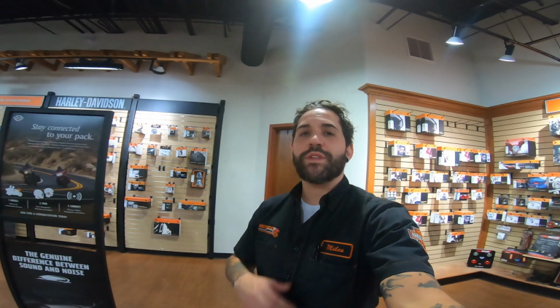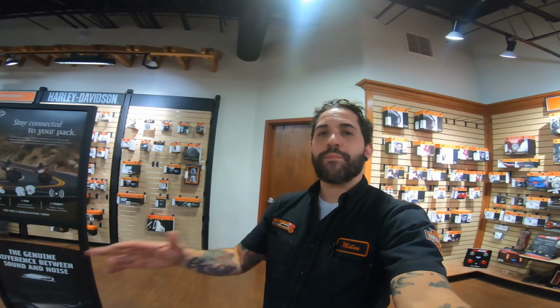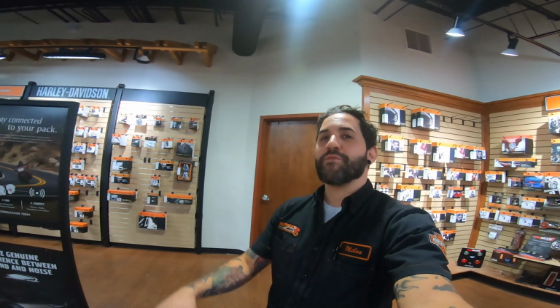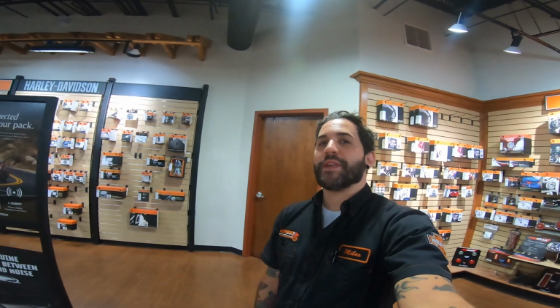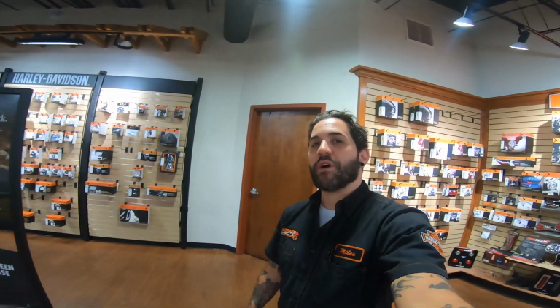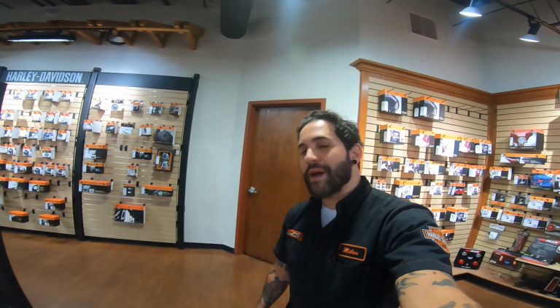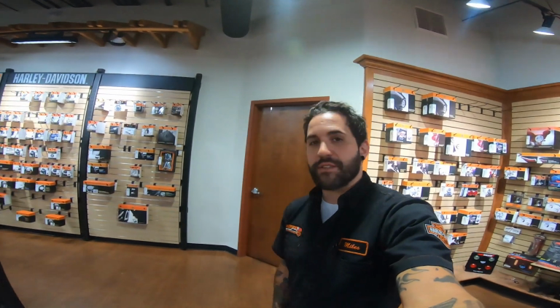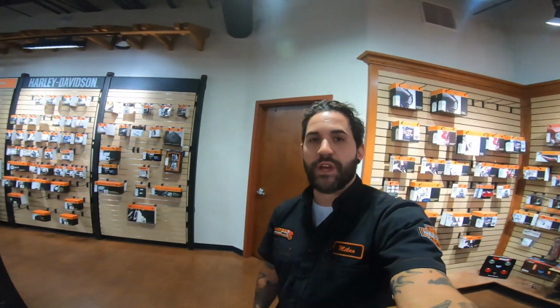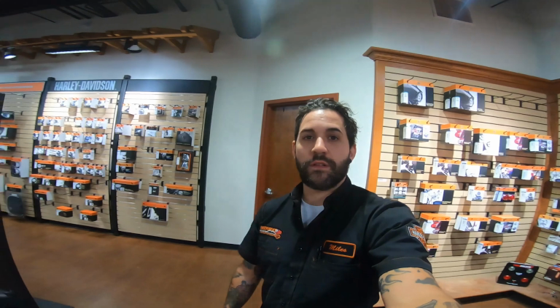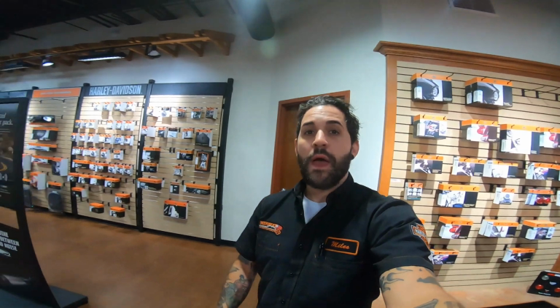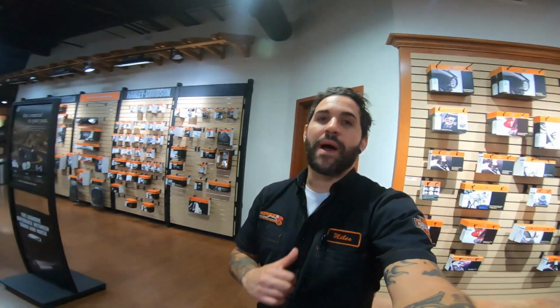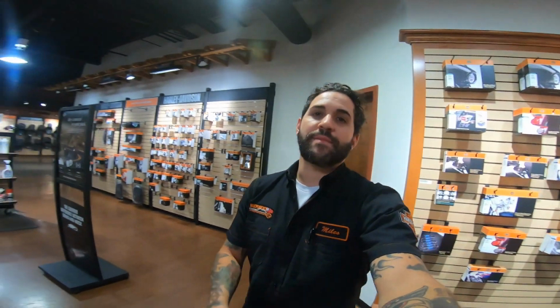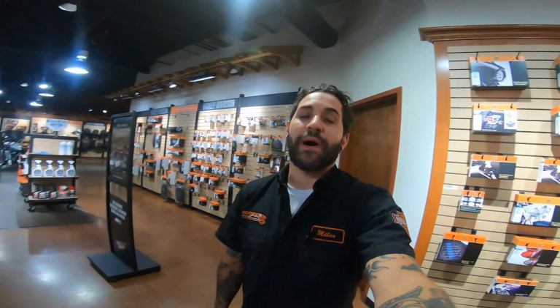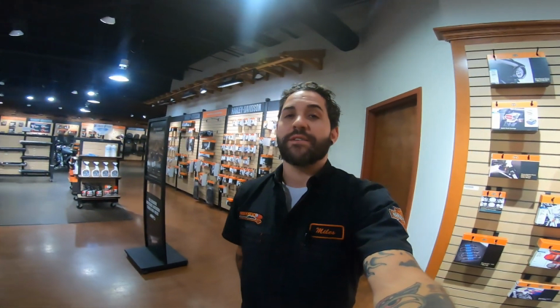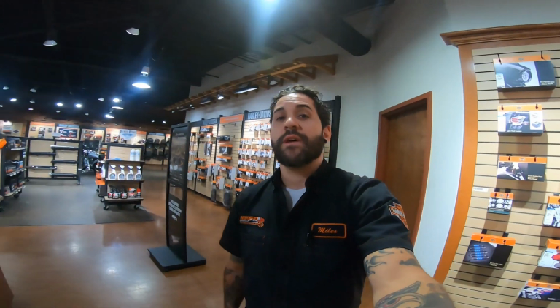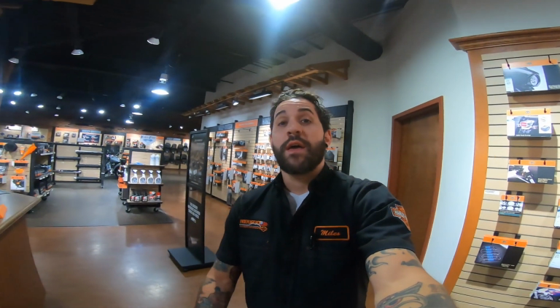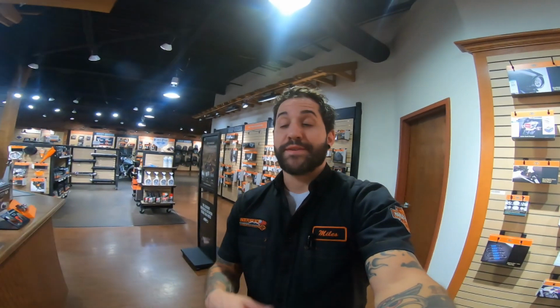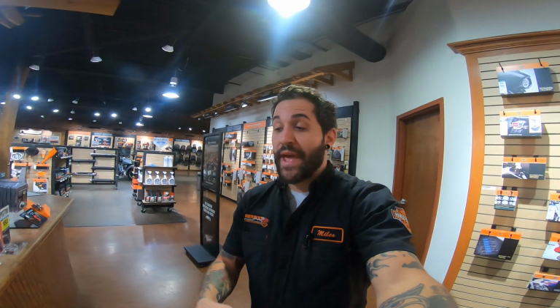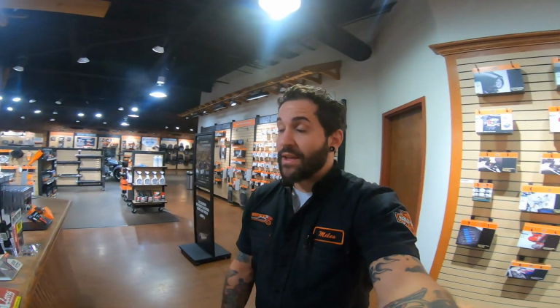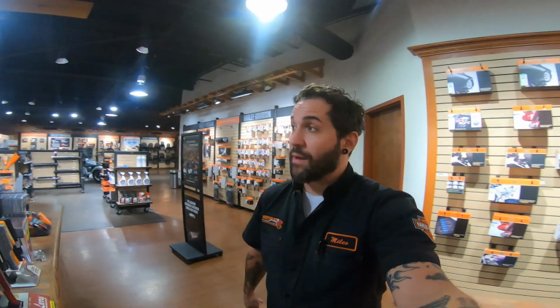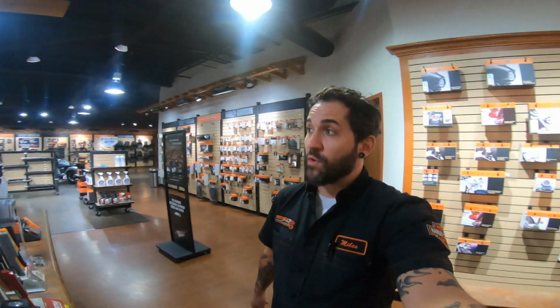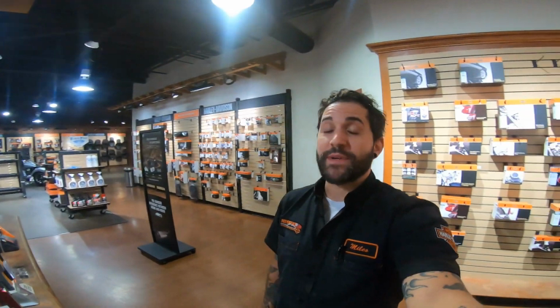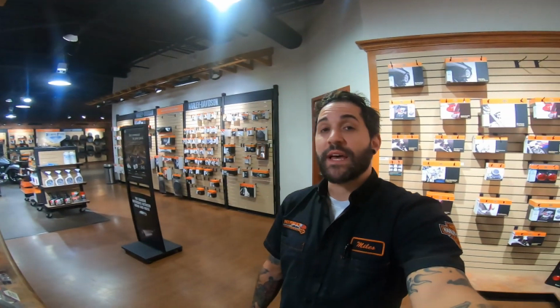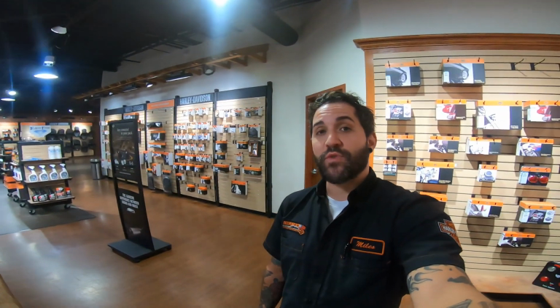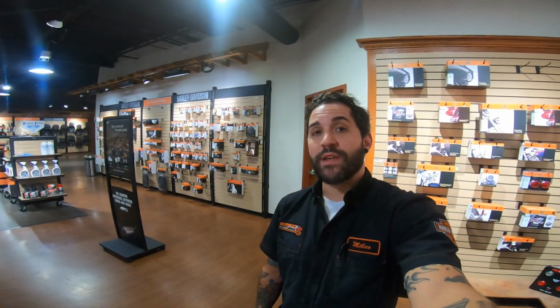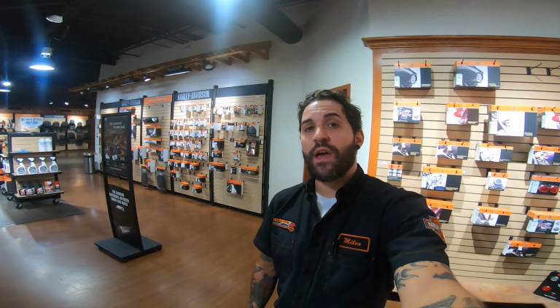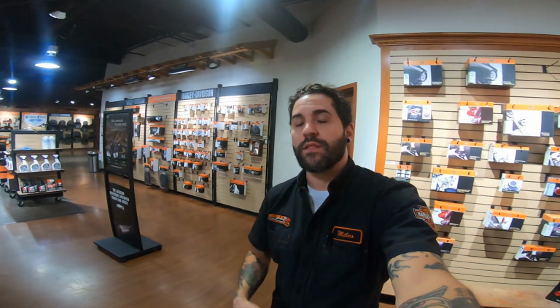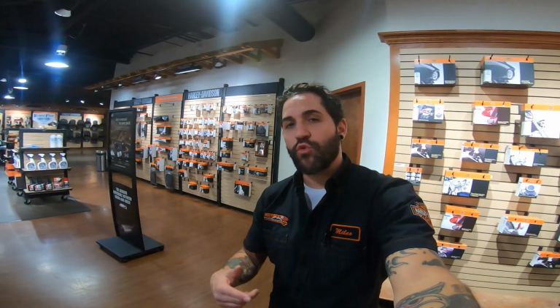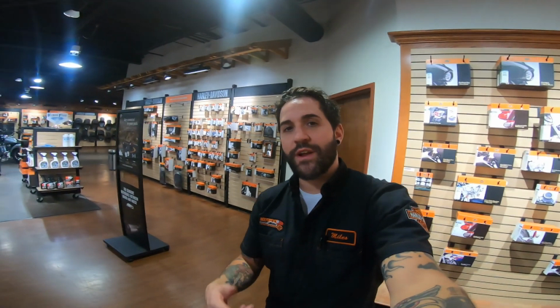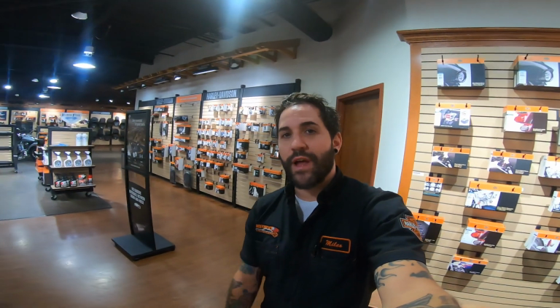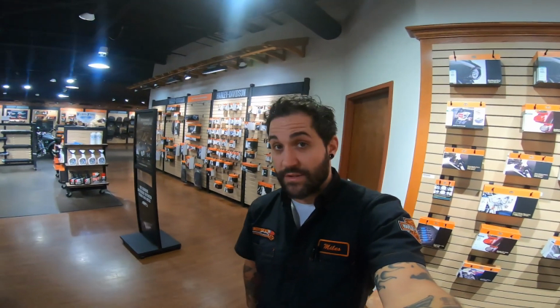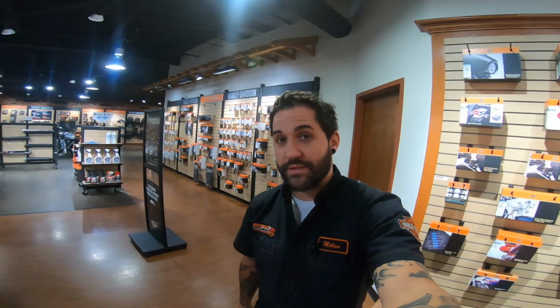What's up everybody? Welcome back to the channel. My name is Miles. Today I'm going to be test riding the Lowrider S.